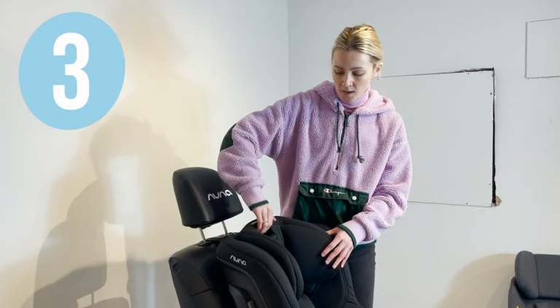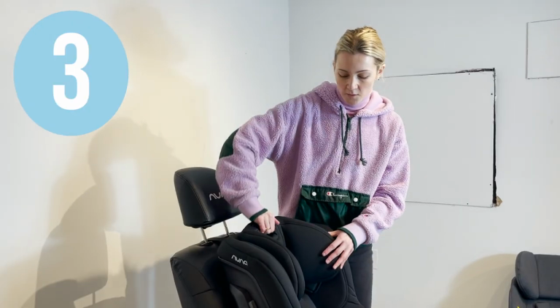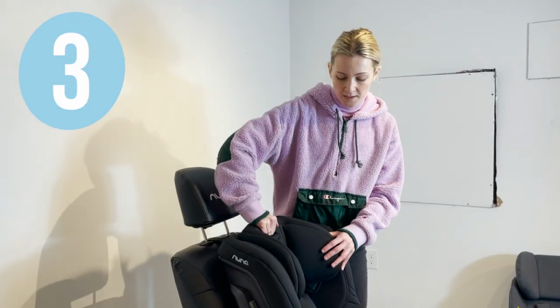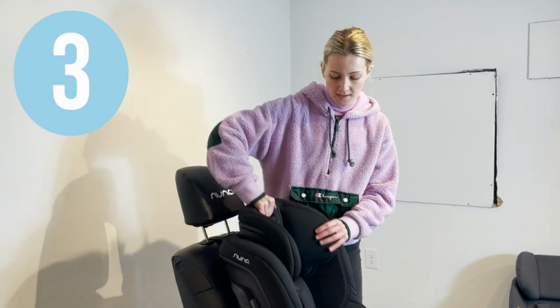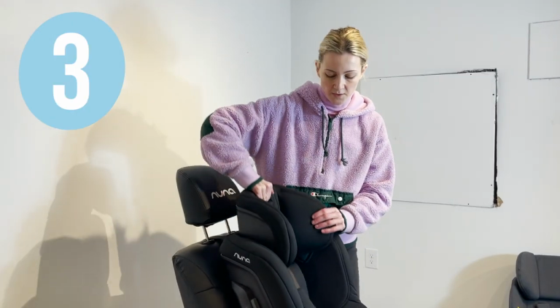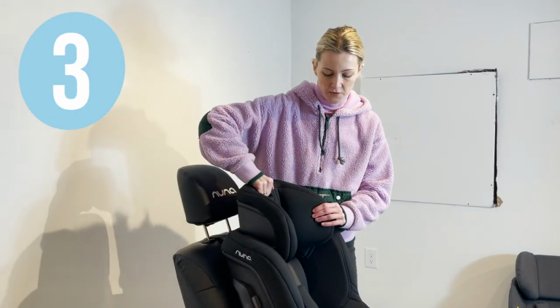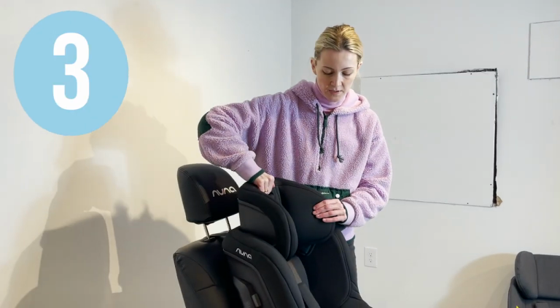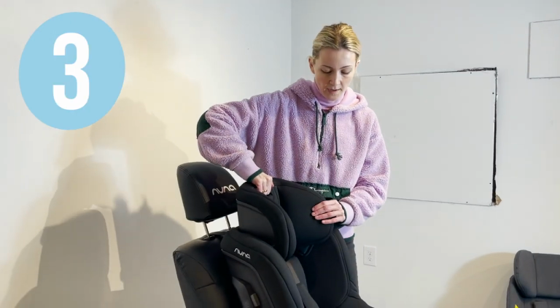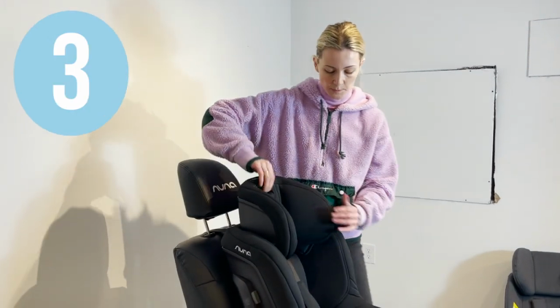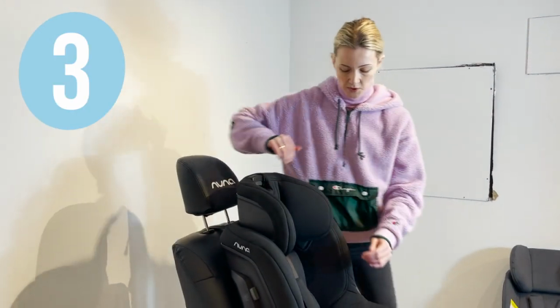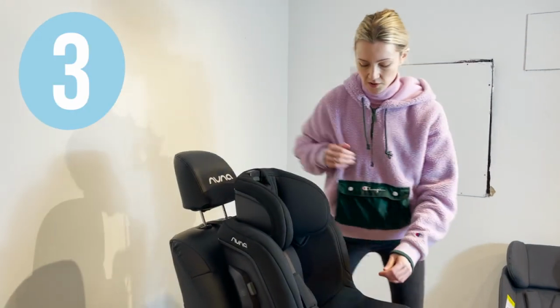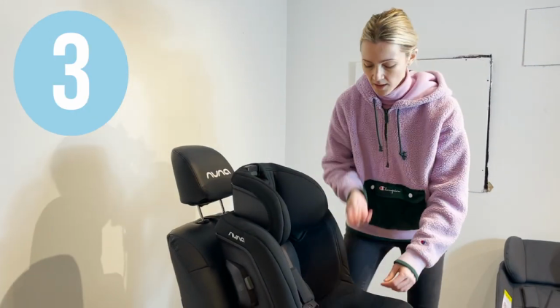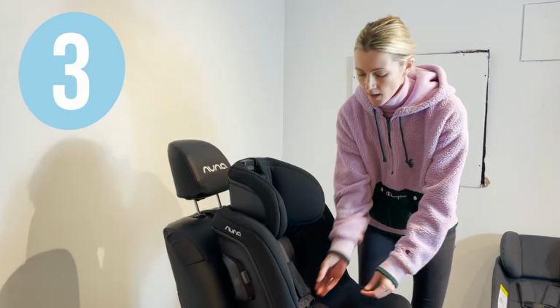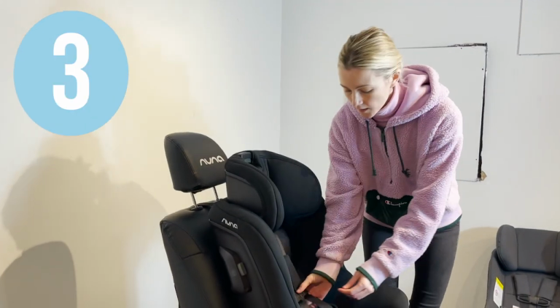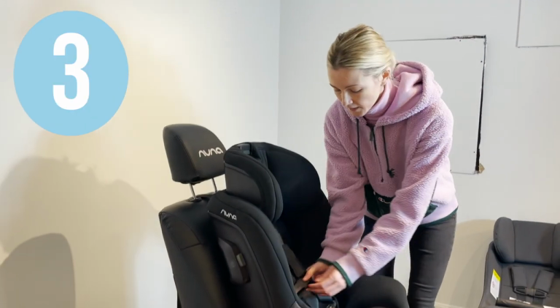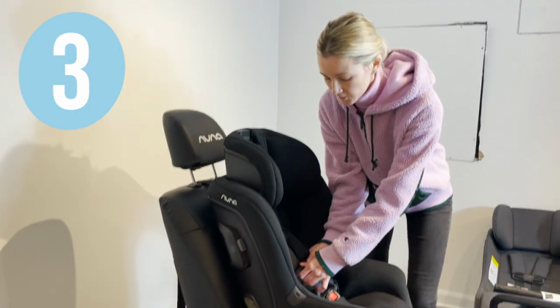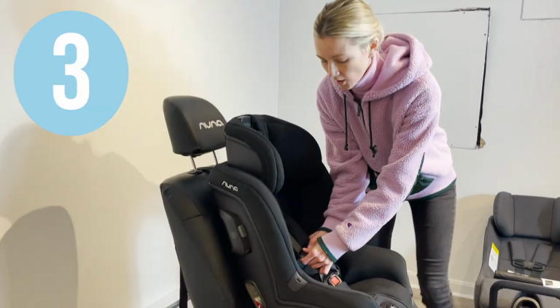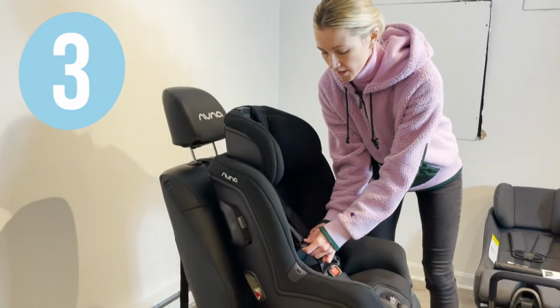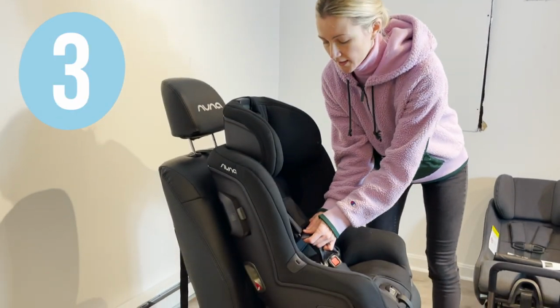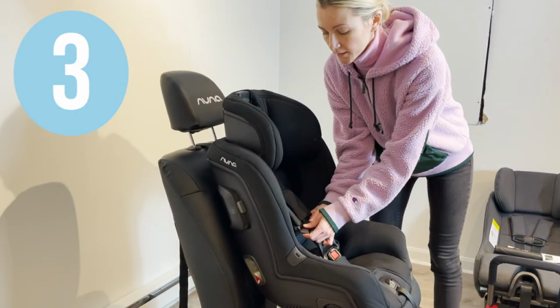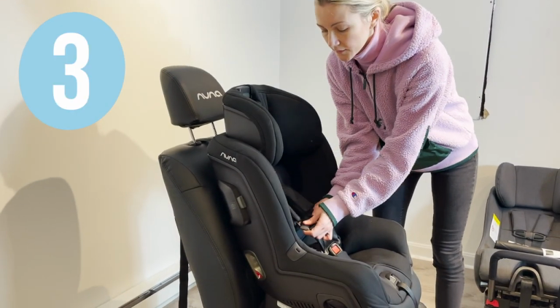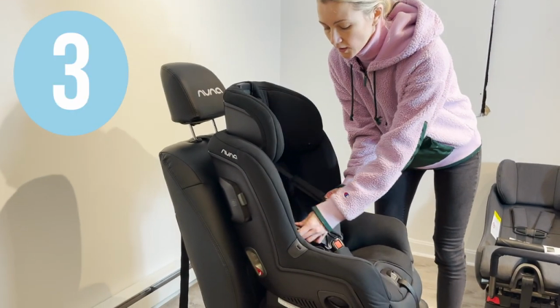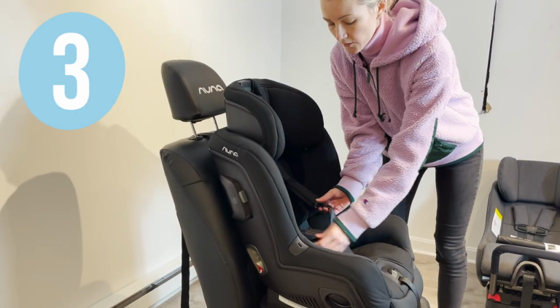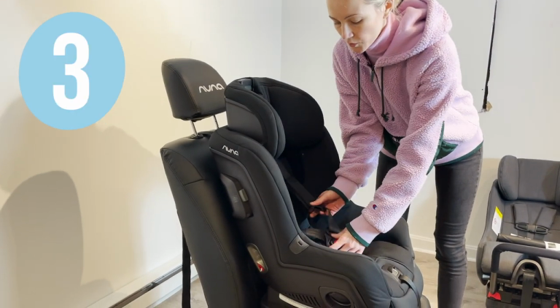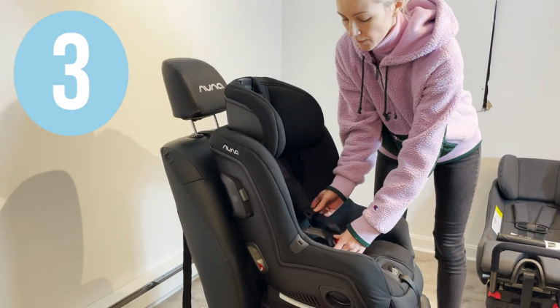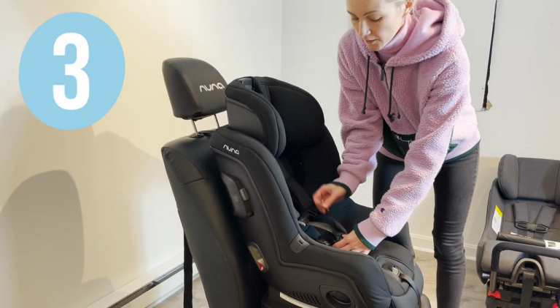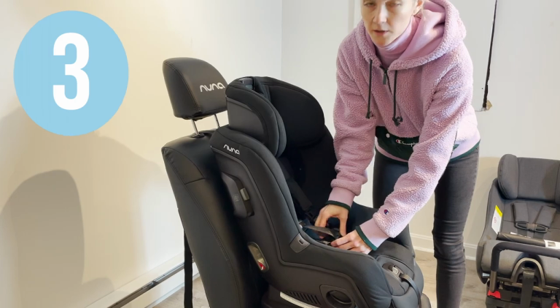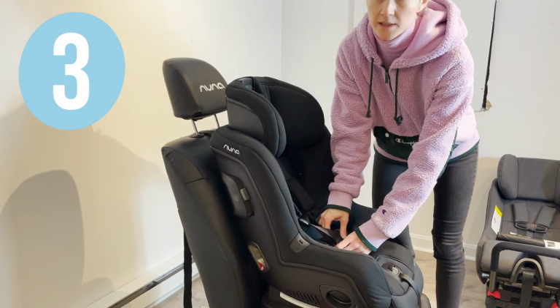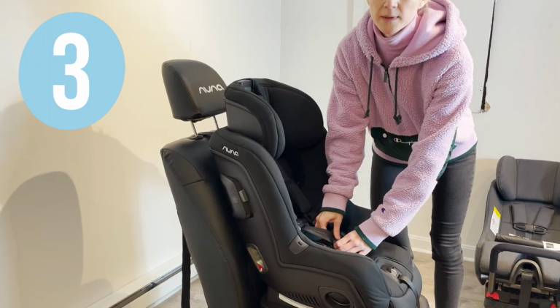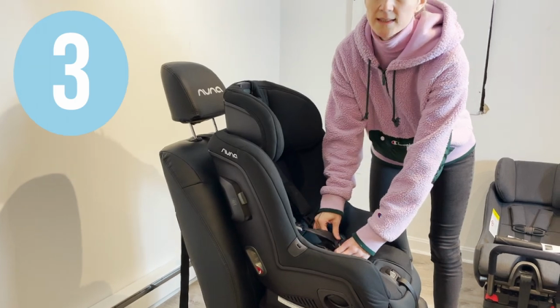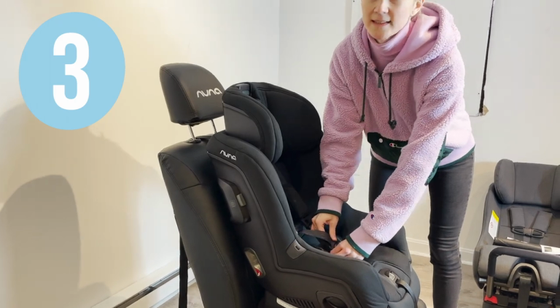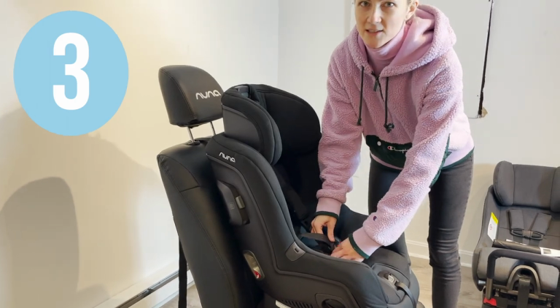Raise the headrest to its highest position, unbuckle the harness, and lift the covers to prepare for the seat belt installation.